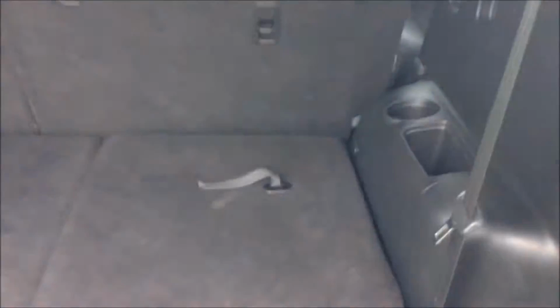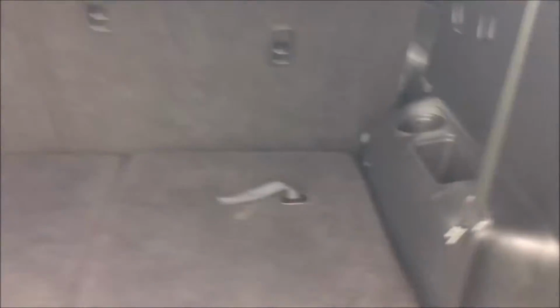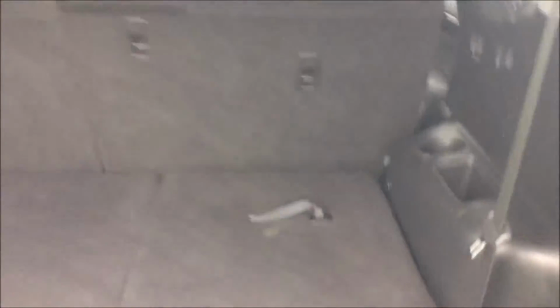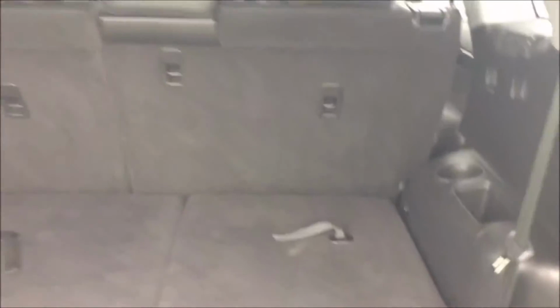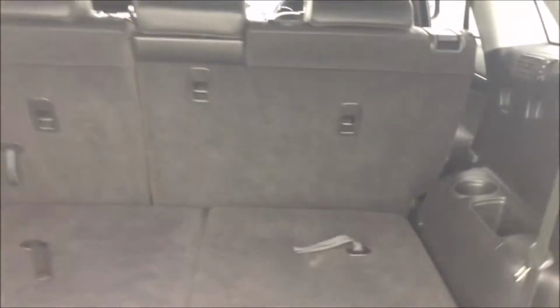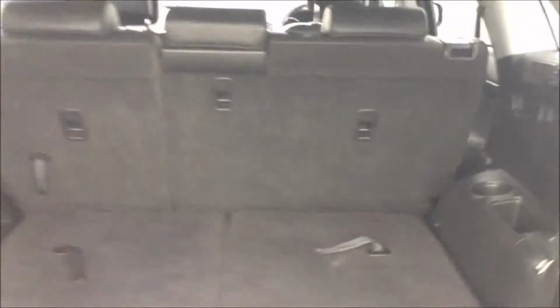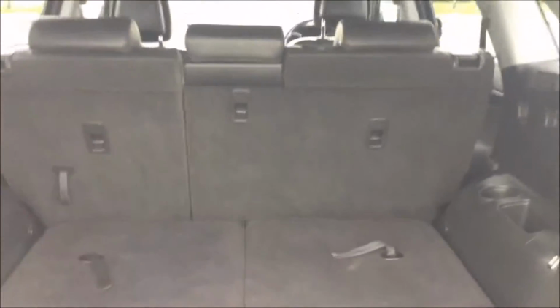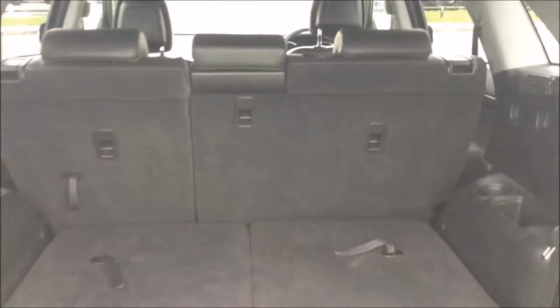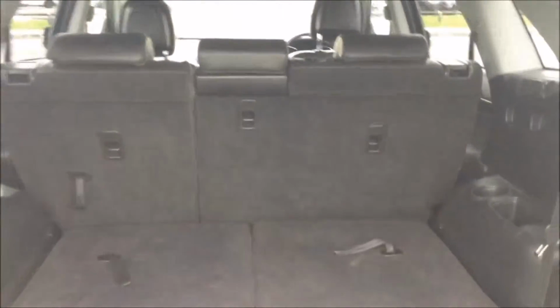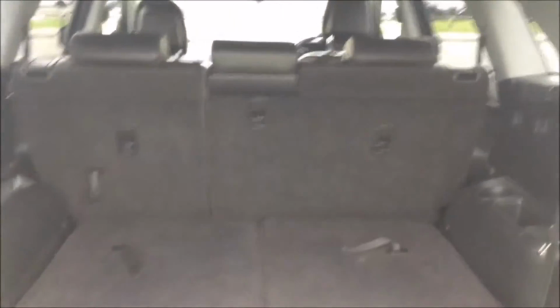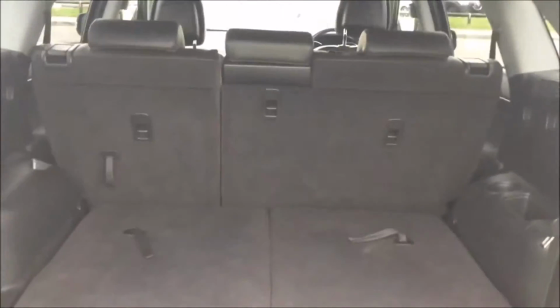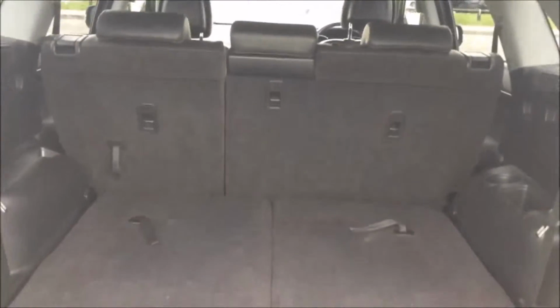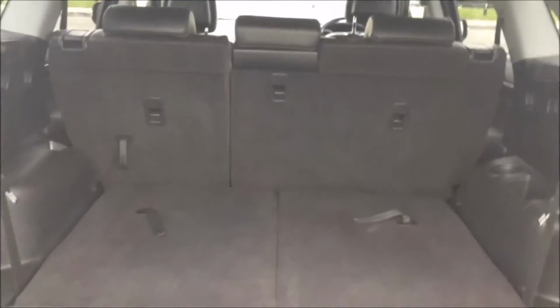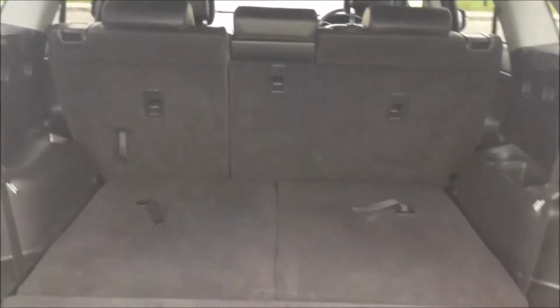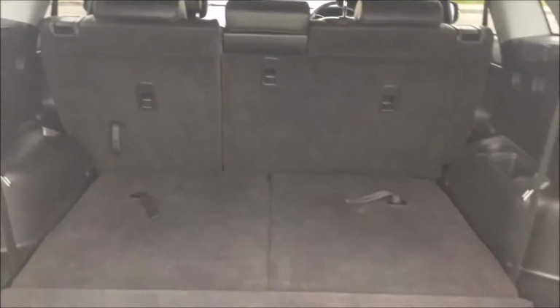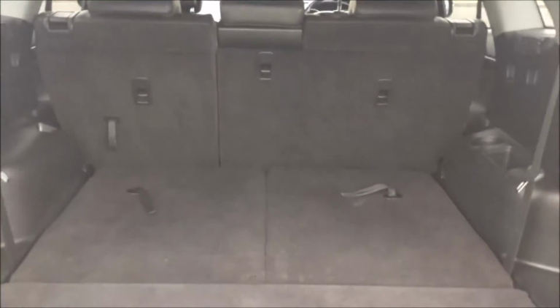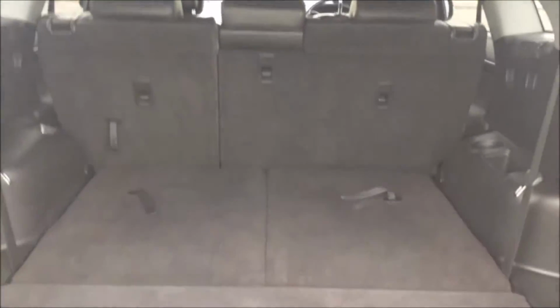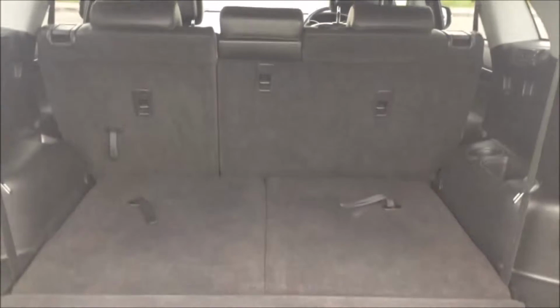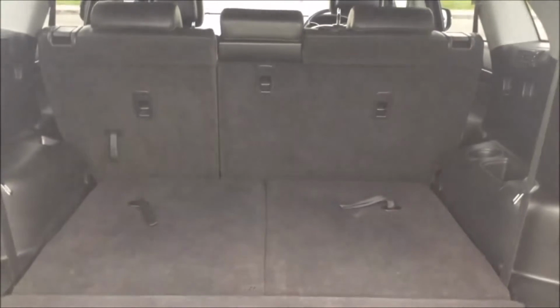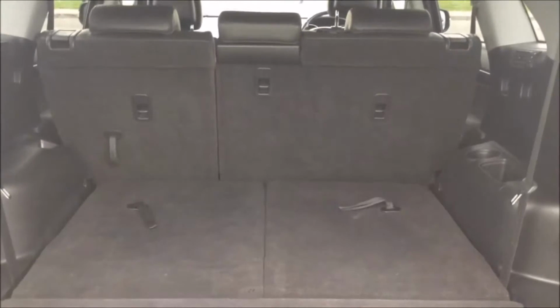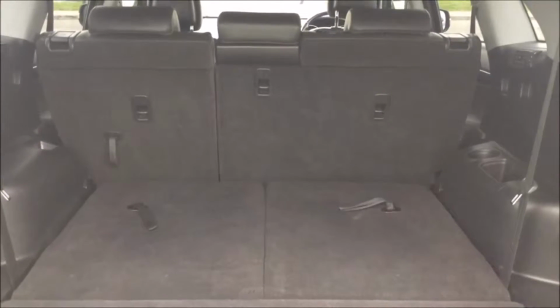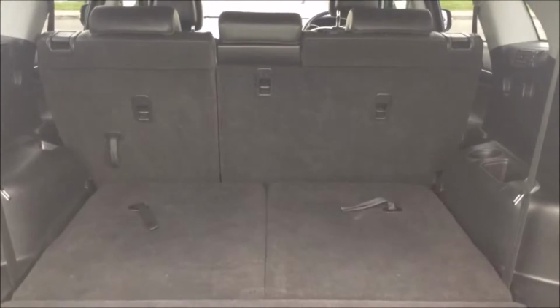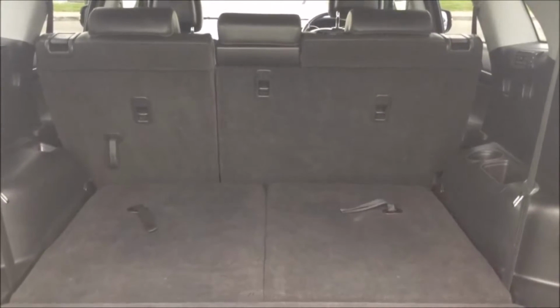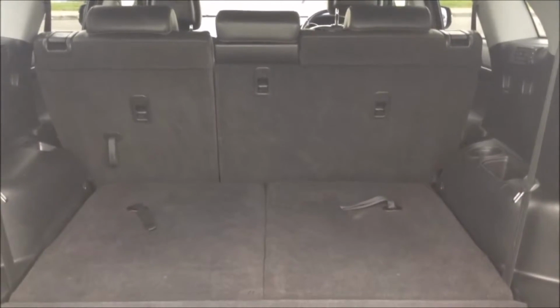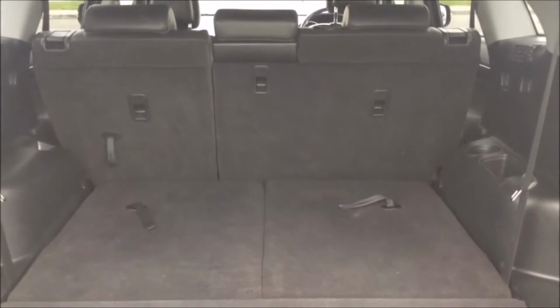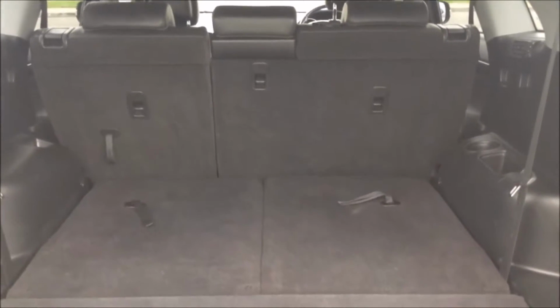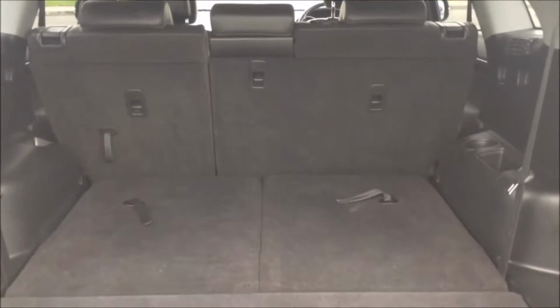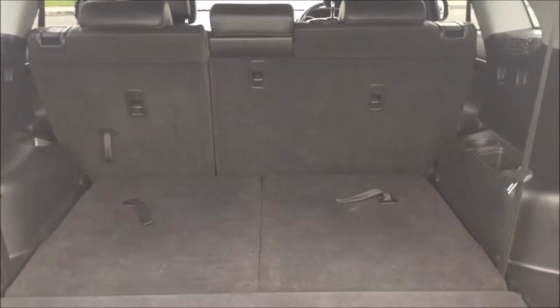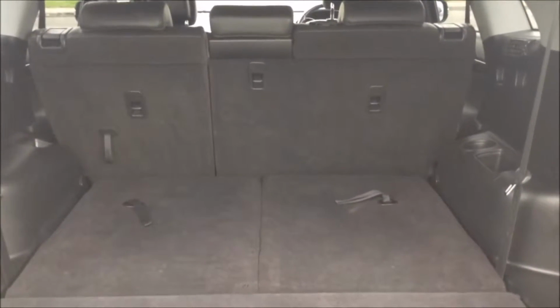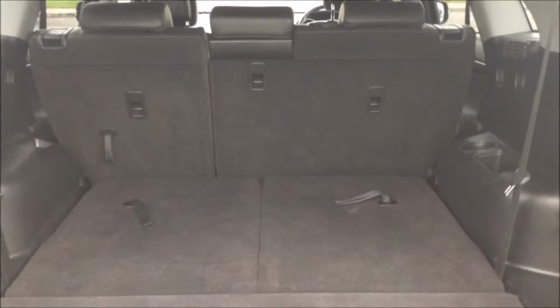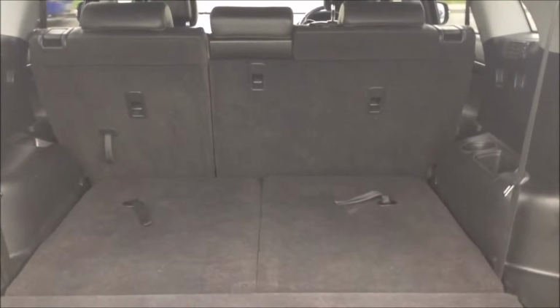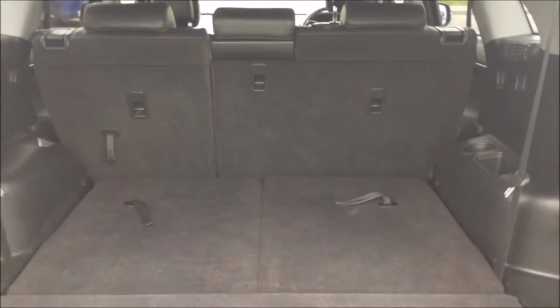And then you have a 60-40 rear seat split further forward in the eventuality you need to pop the seats down to accommodate additional luggage.